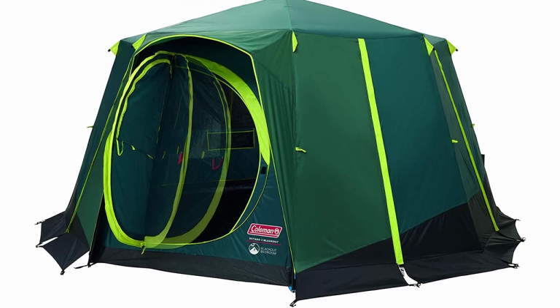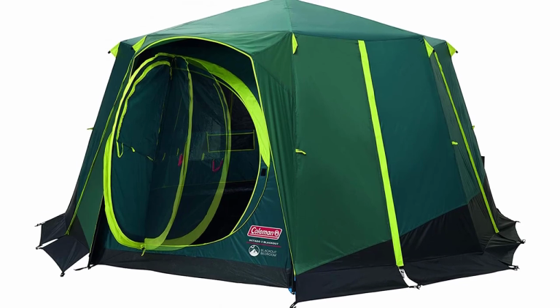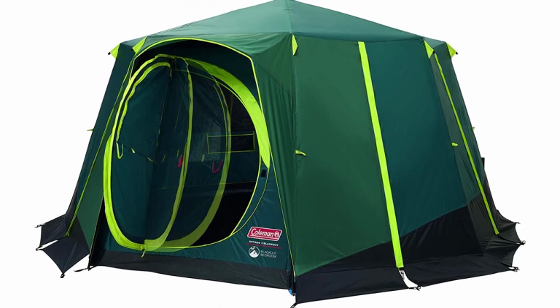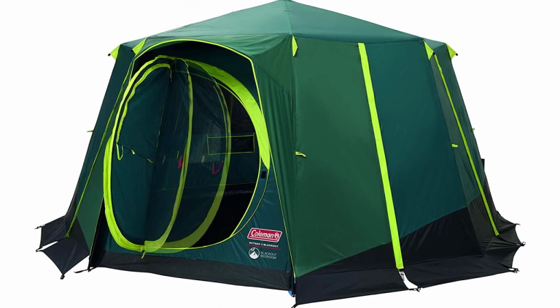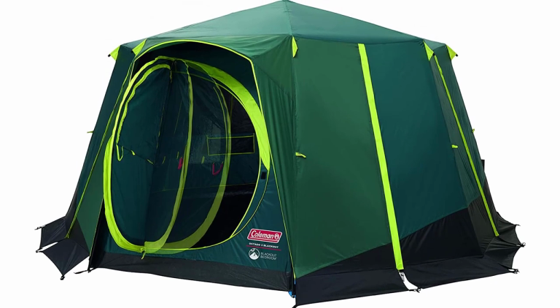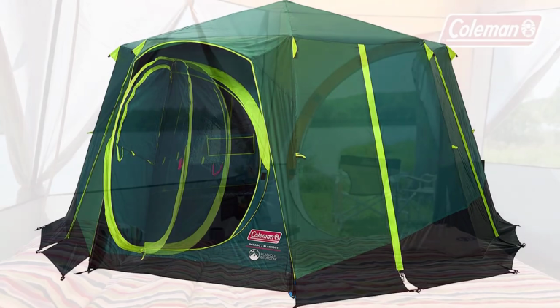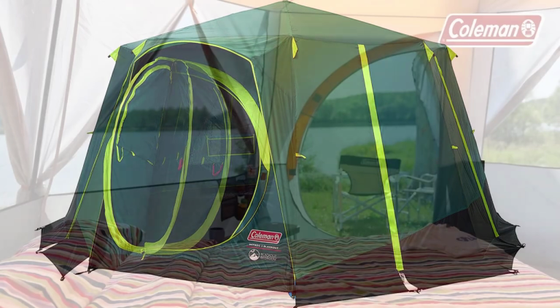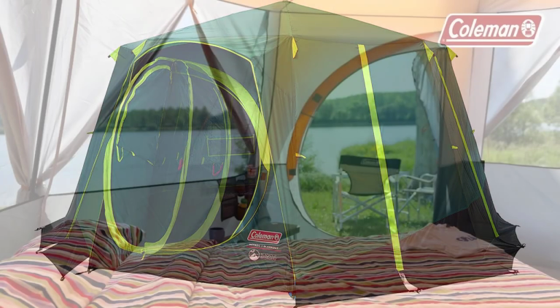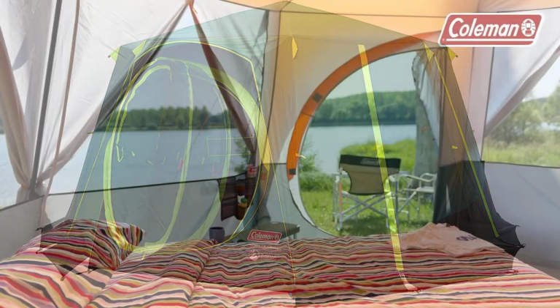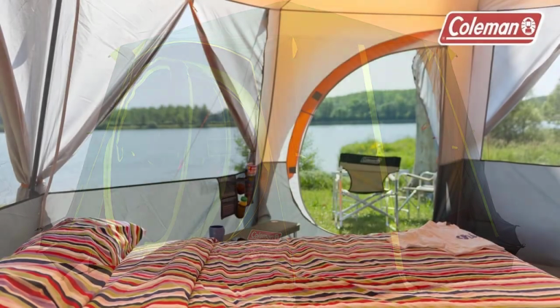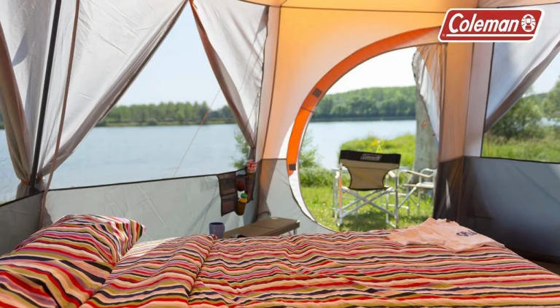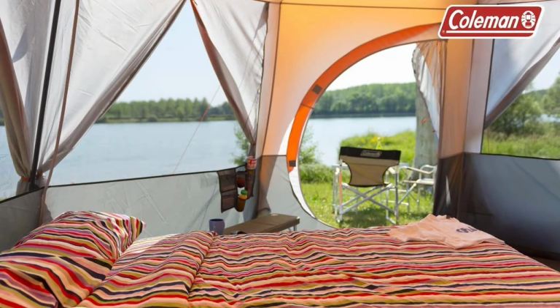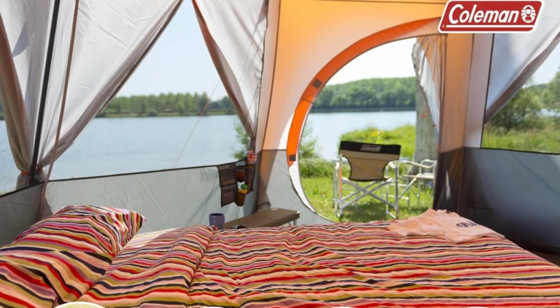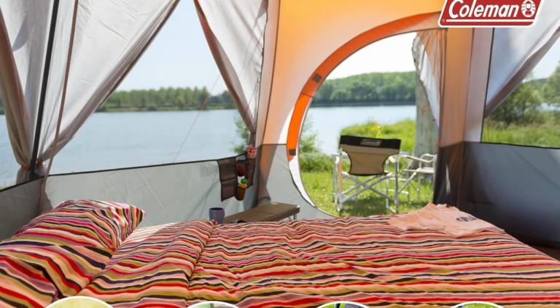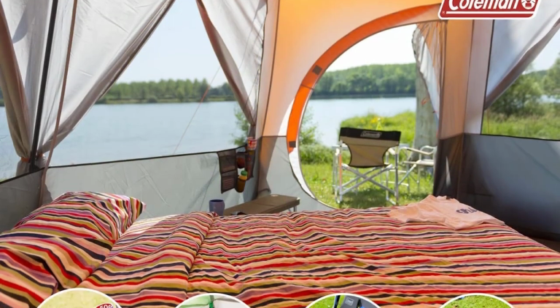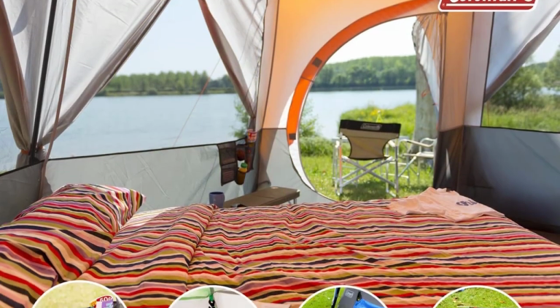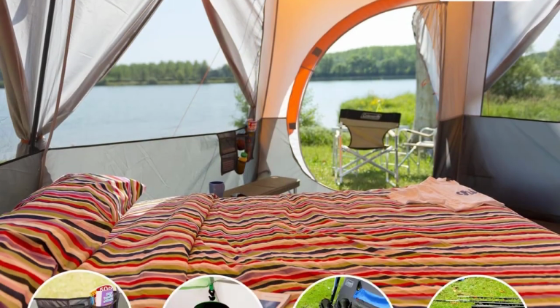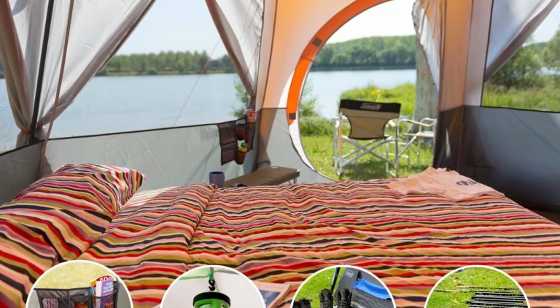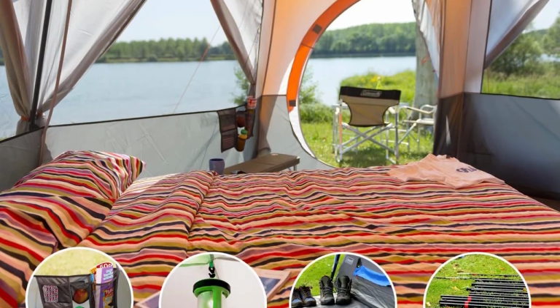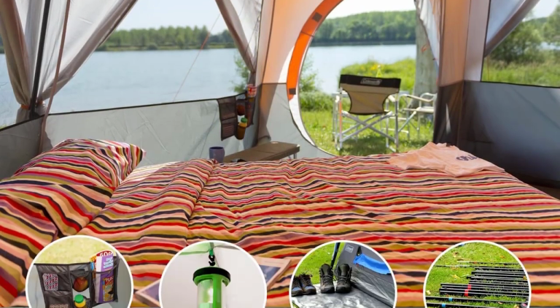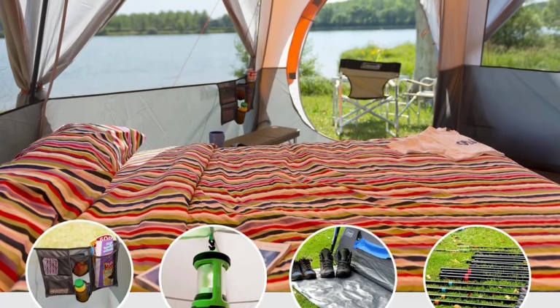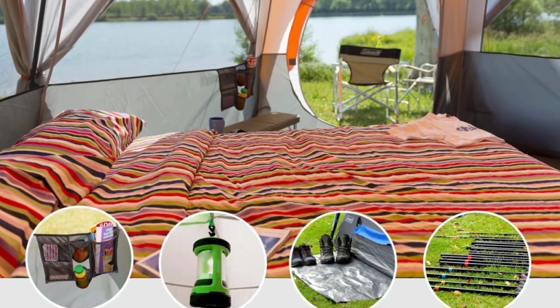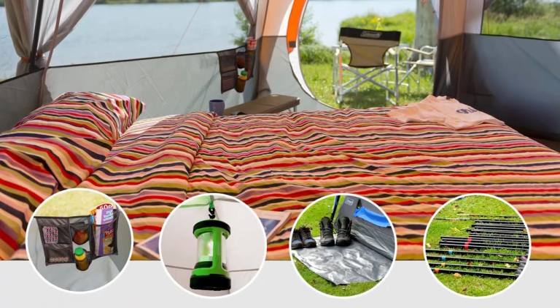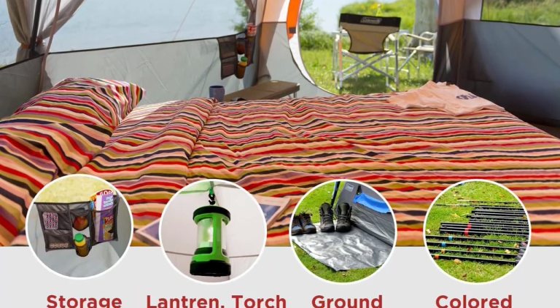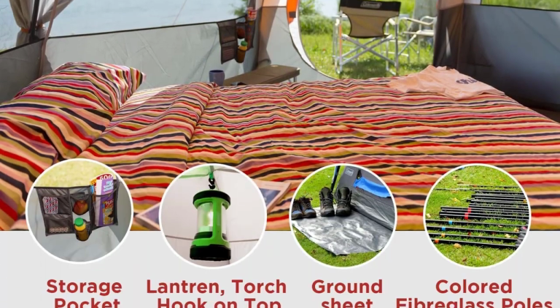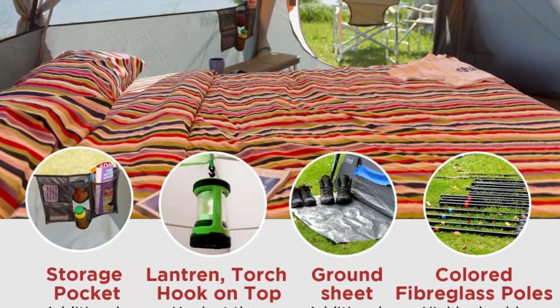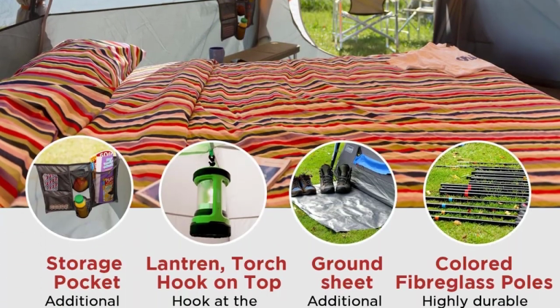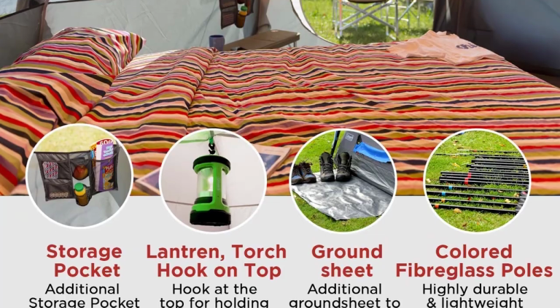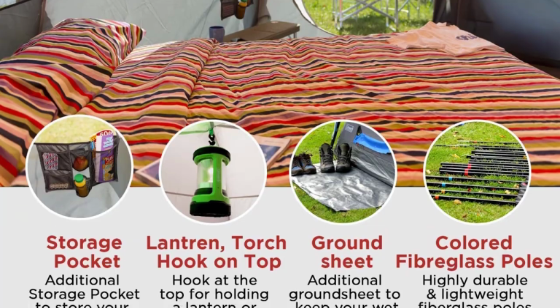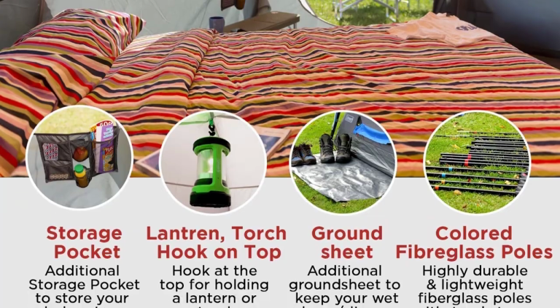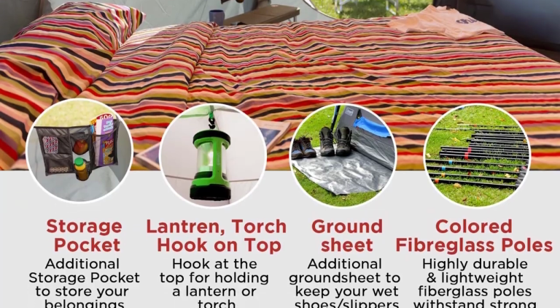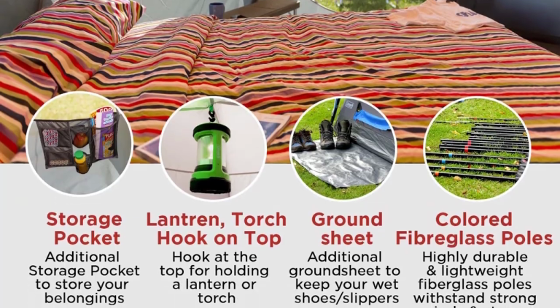Overall, the Coleman Tent Octagon is a sturdy and reliable choice for any family camping adventure.